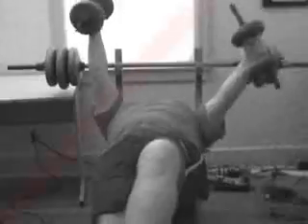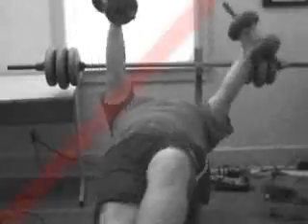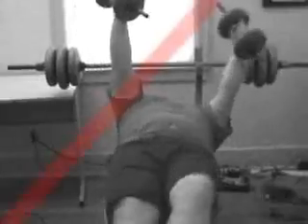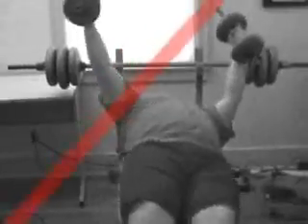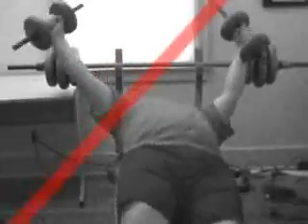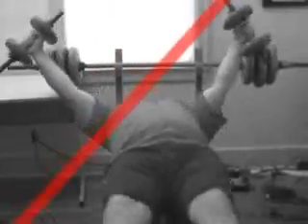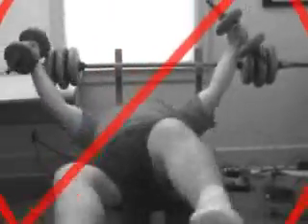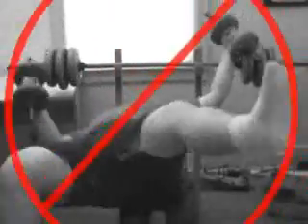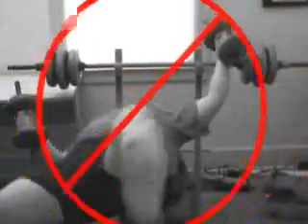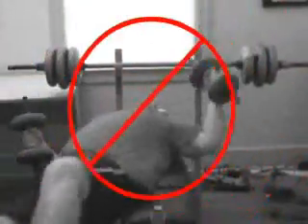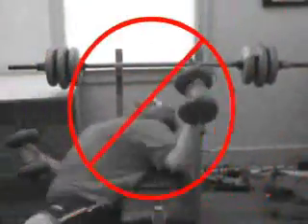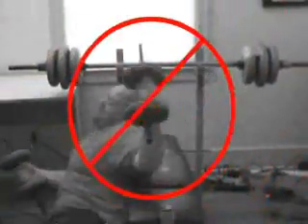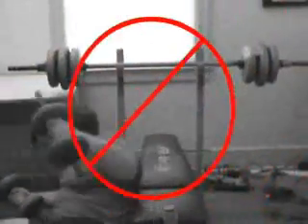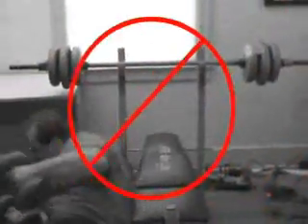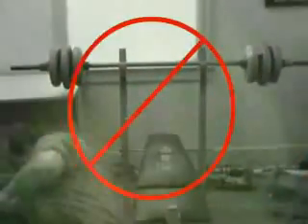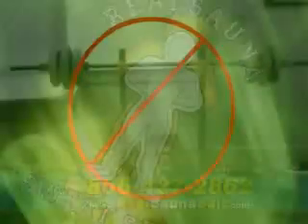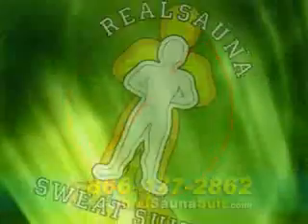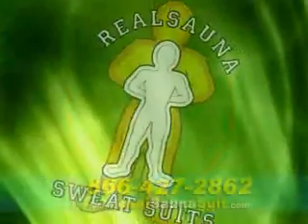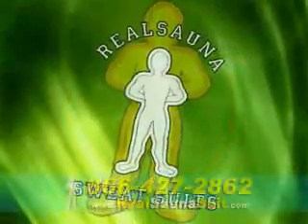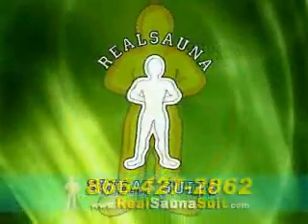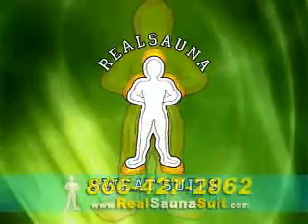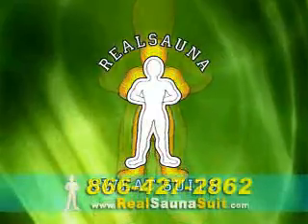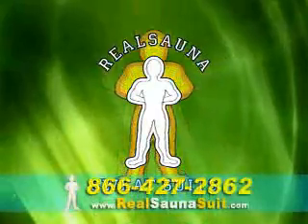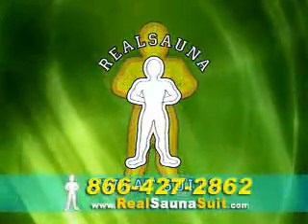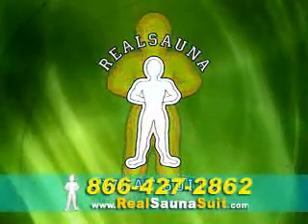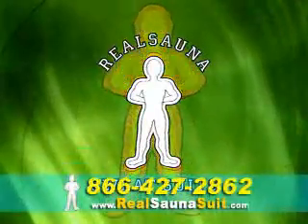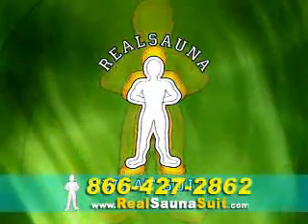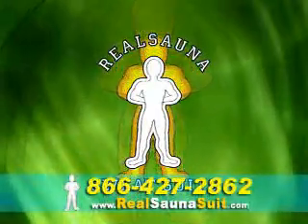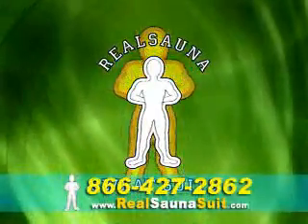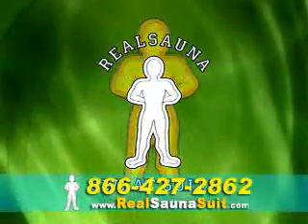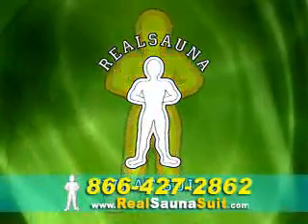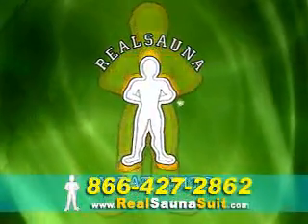Tired of working out, not working out? Do a little, lose a lot with the new Real Sauna Sauna Suit.